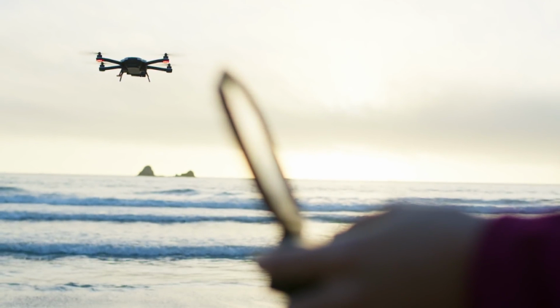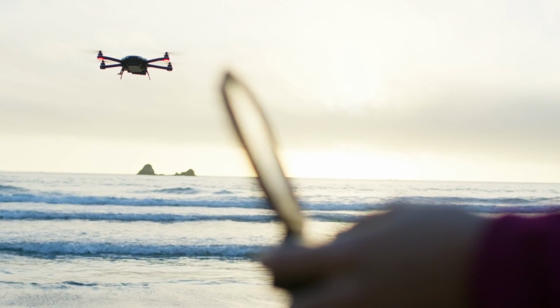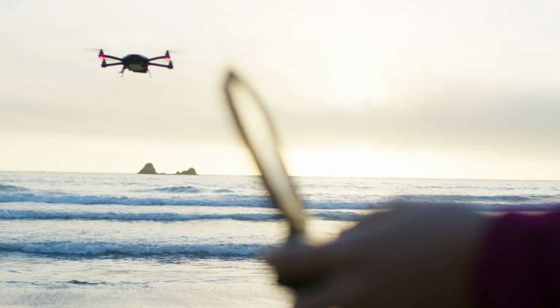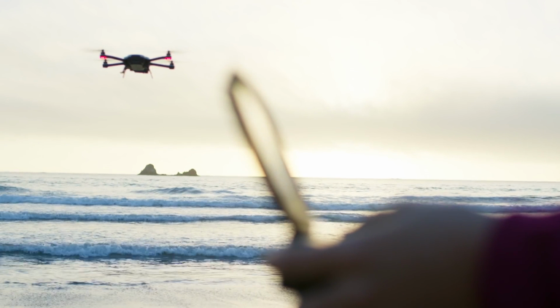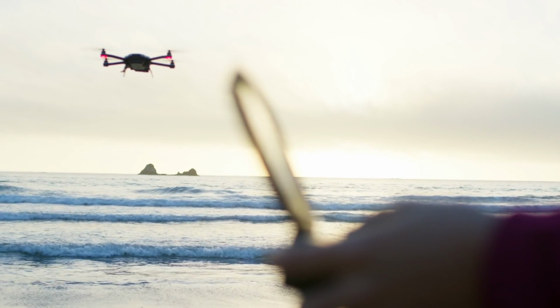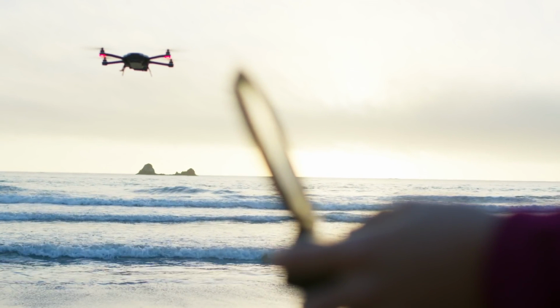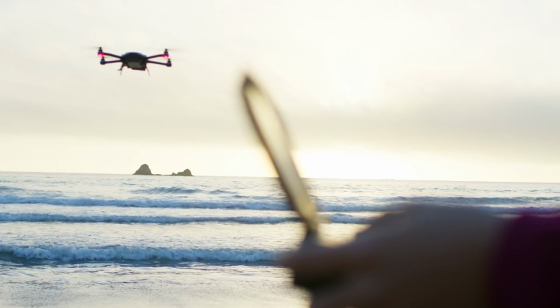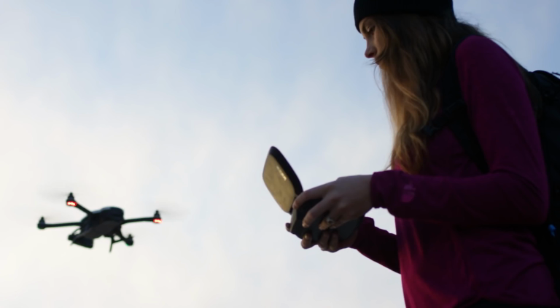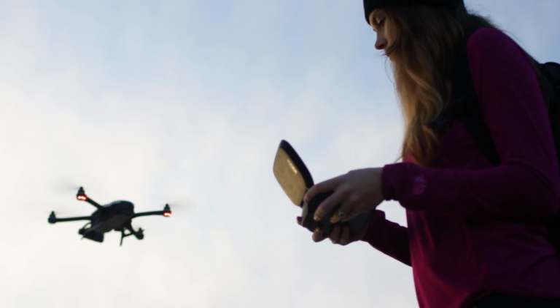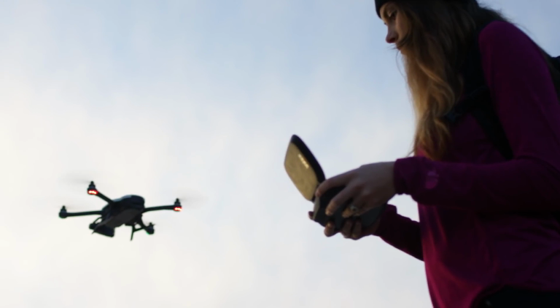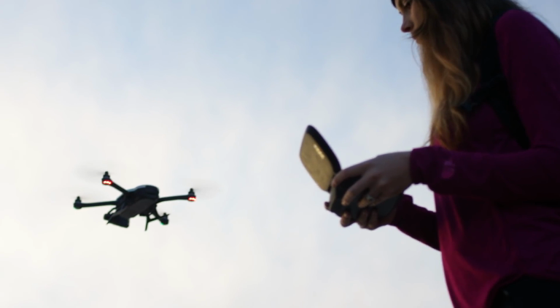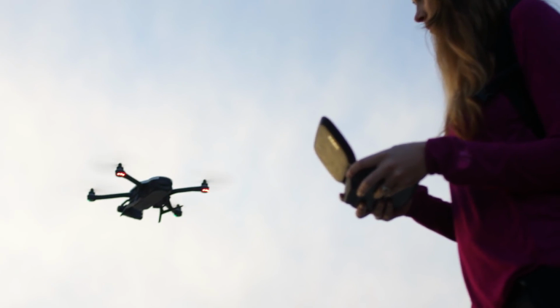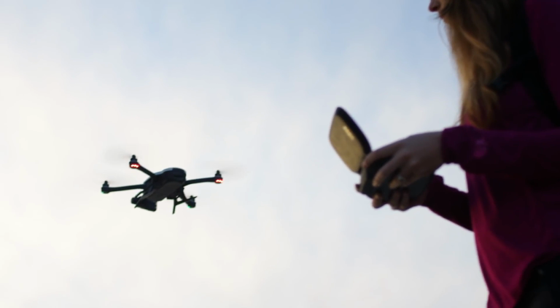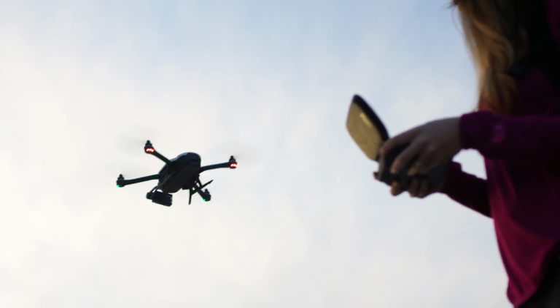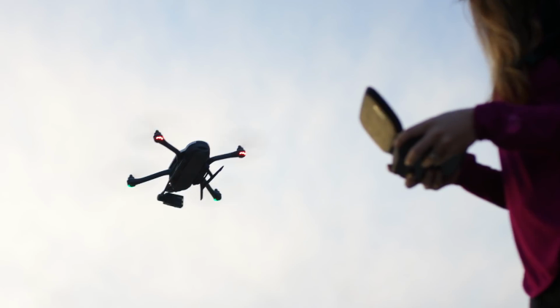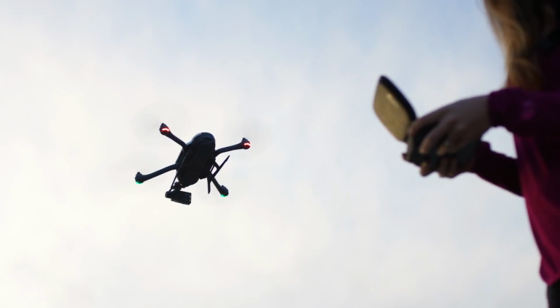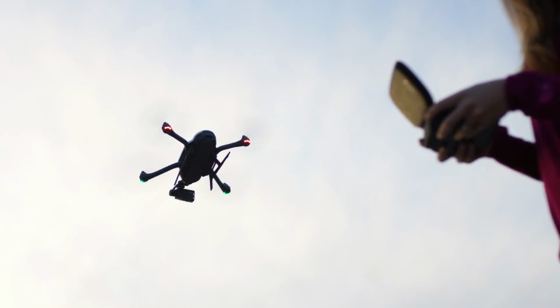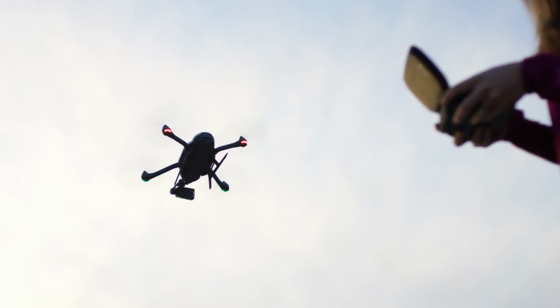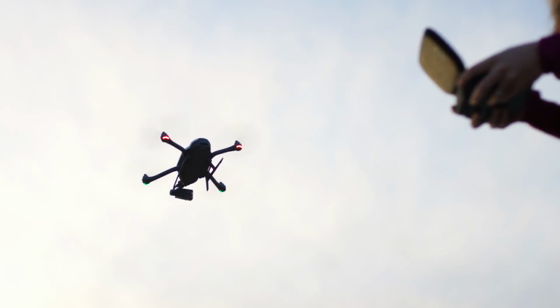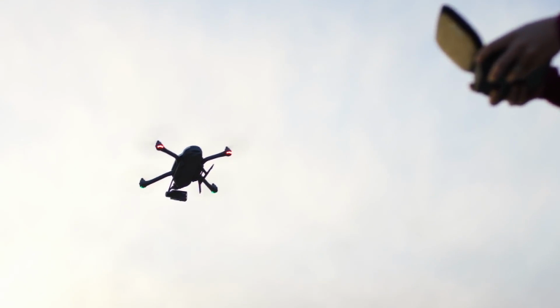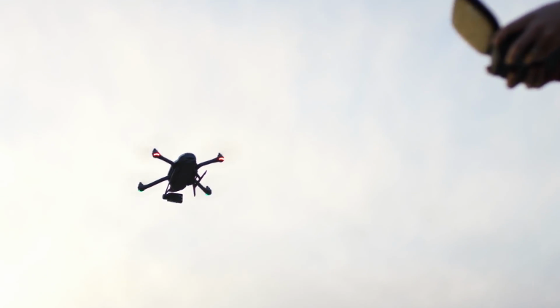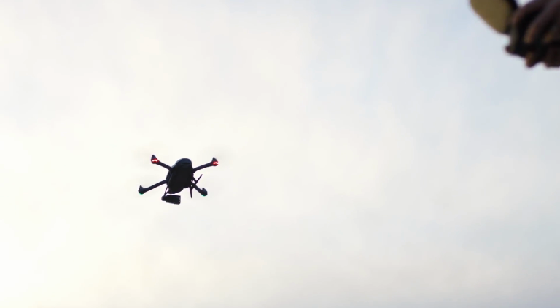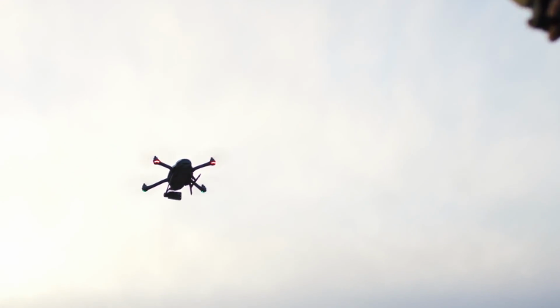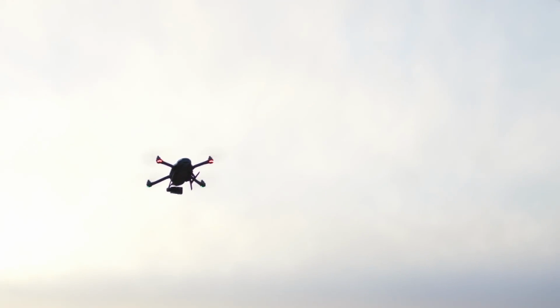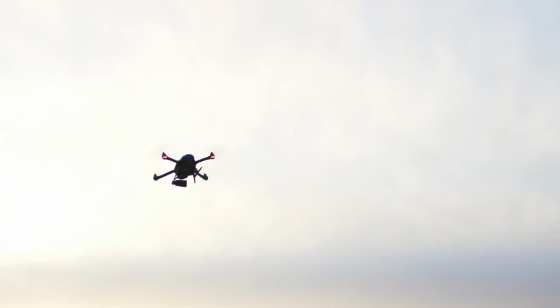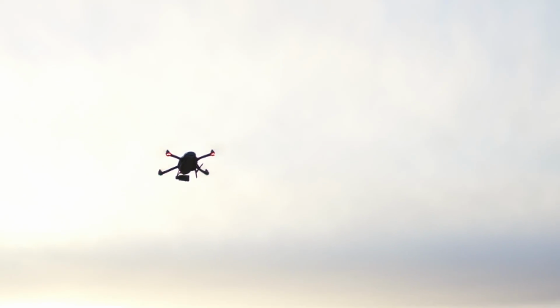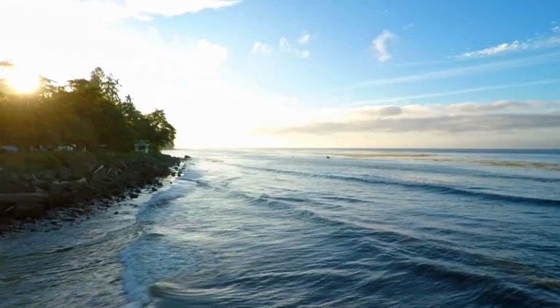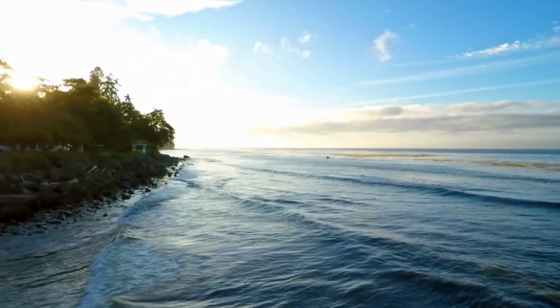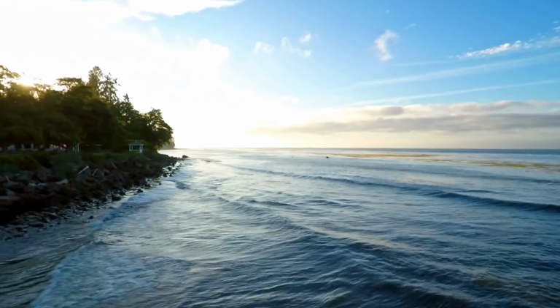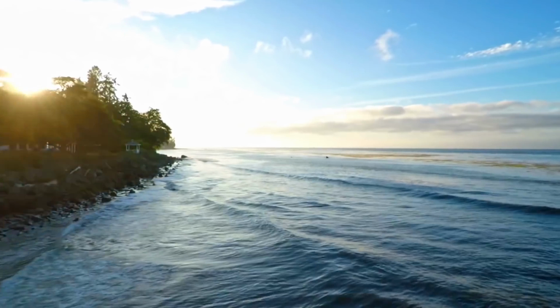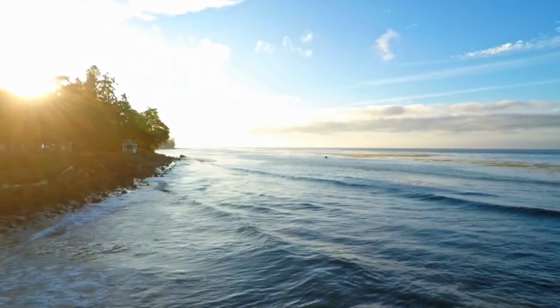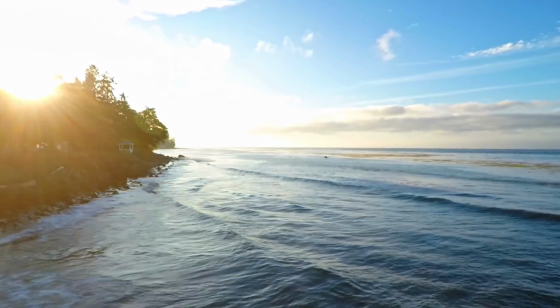We really wanted to keep our controllers simple and just the bare minimum of what you need. So the joysticks, a few buttons just for takeoff, landing, and then some dedicated camera controls to really help you get that shot.